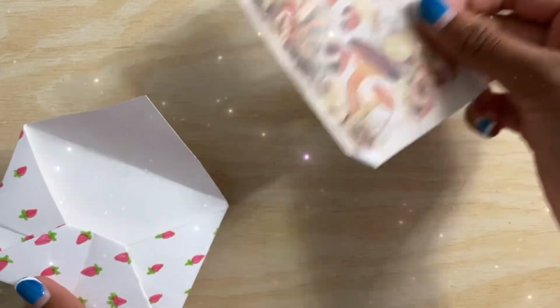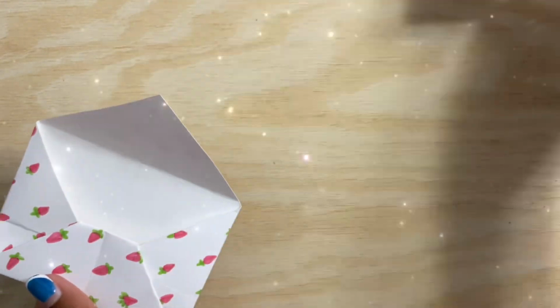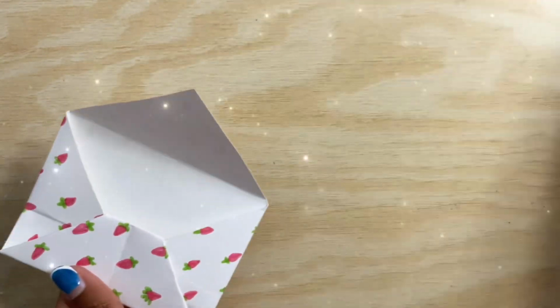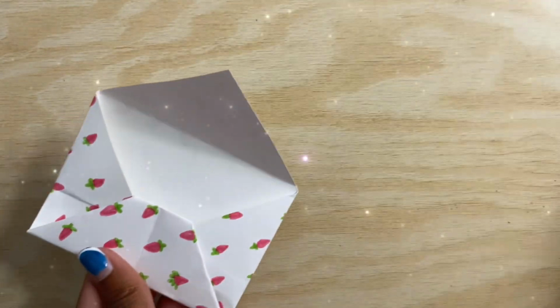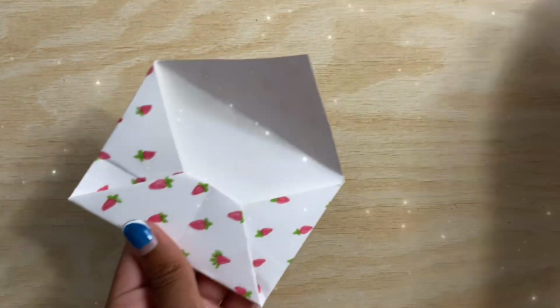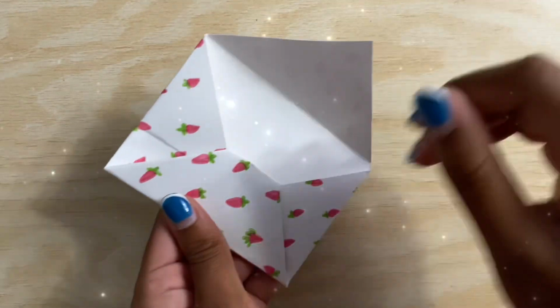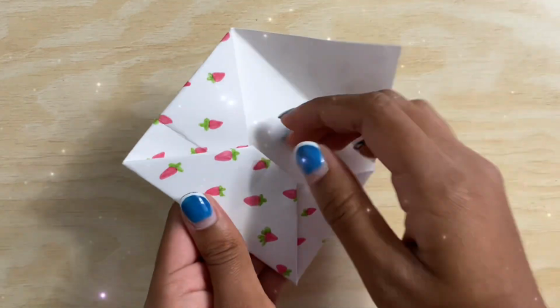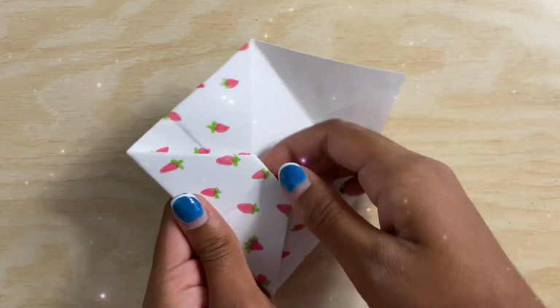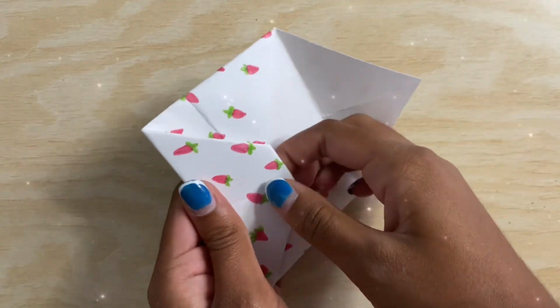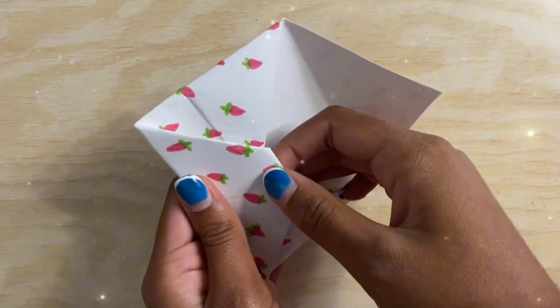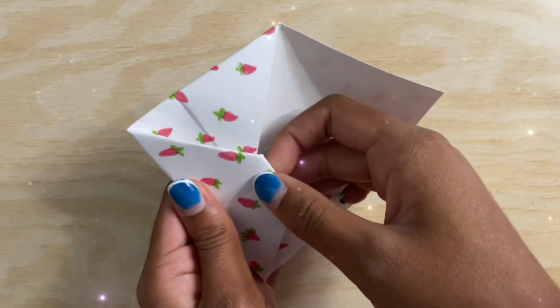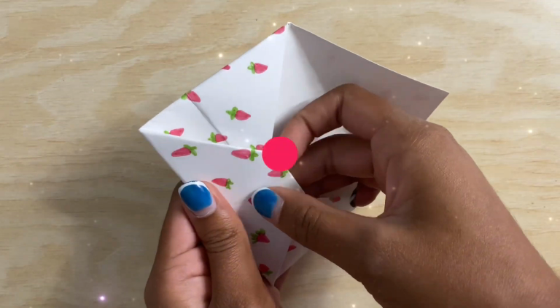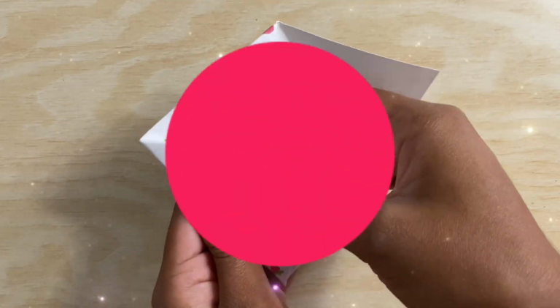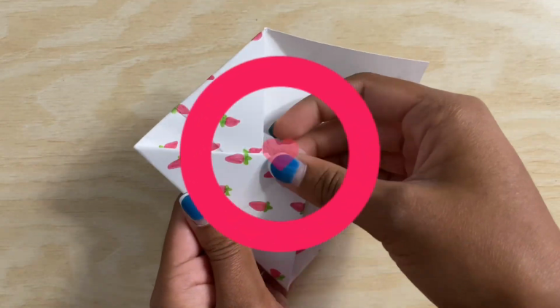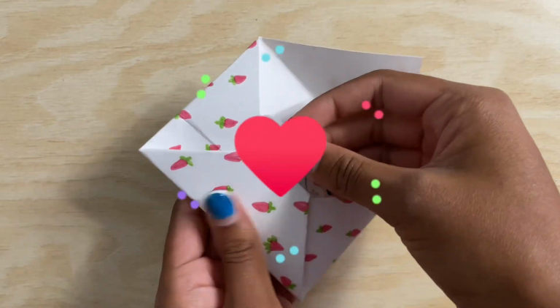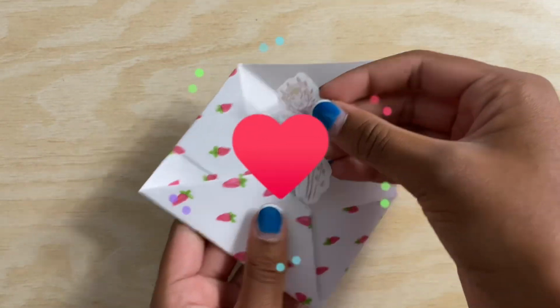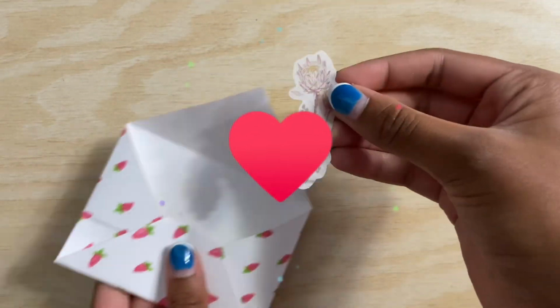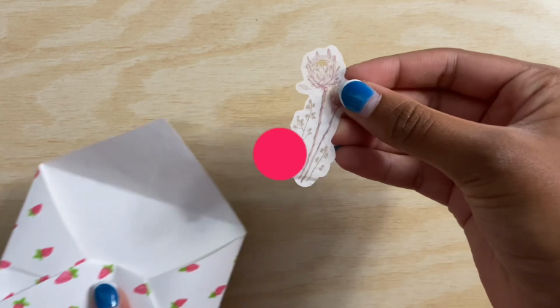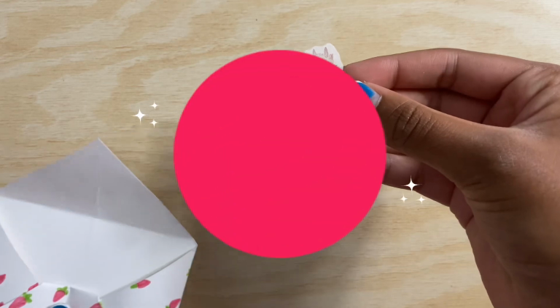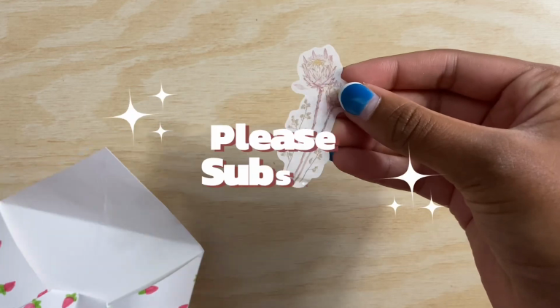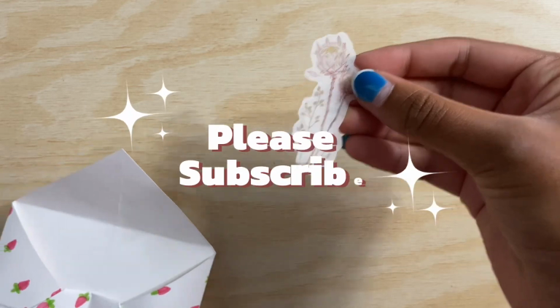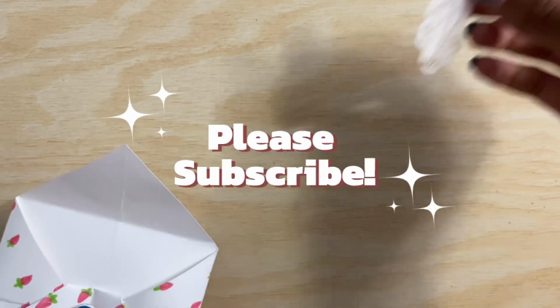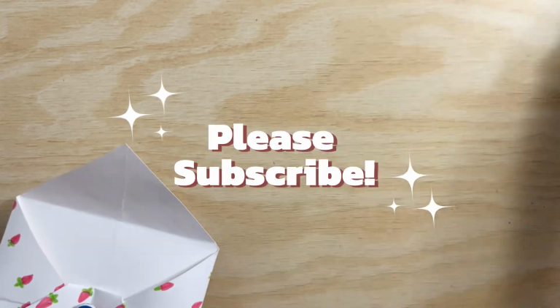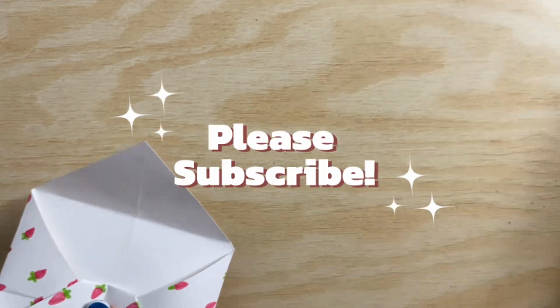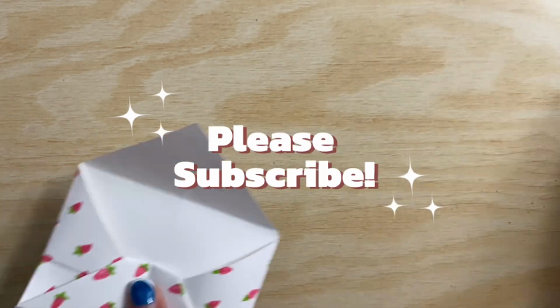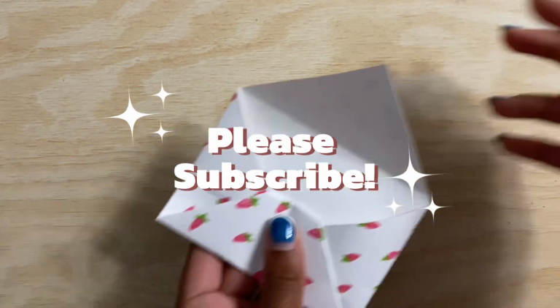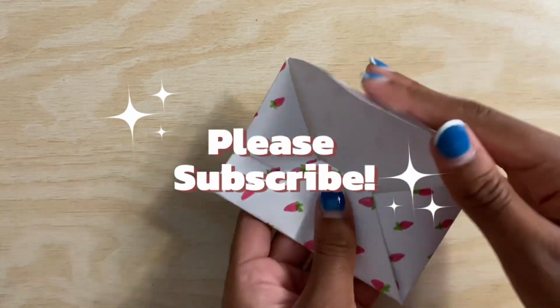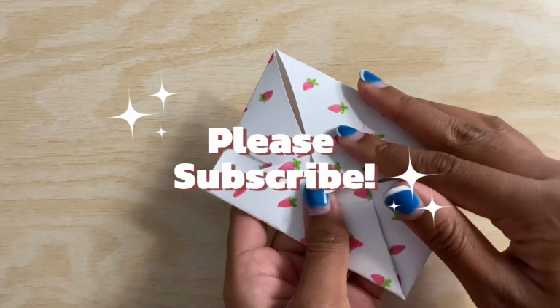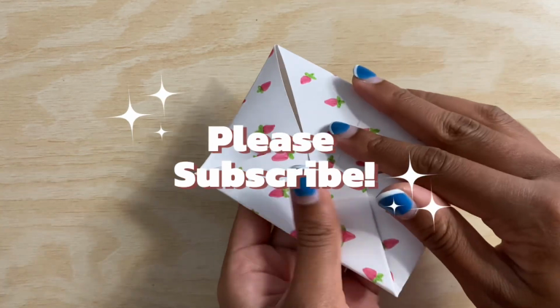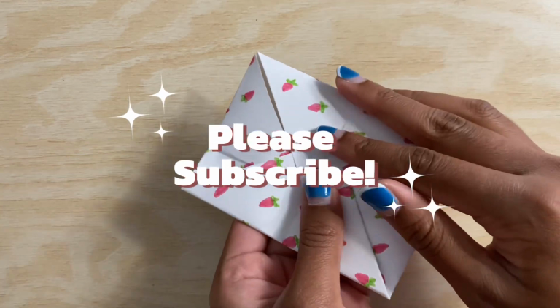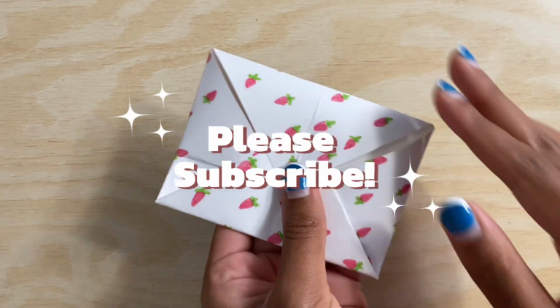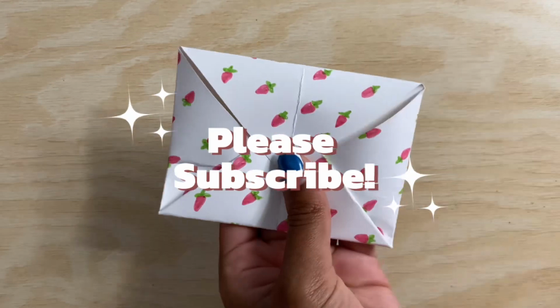I hope you guys like it, and feel free to comment down below any video suggestions you have for me, and please subscribe.